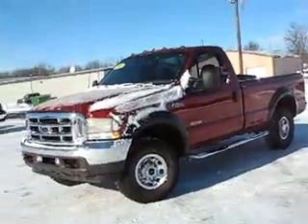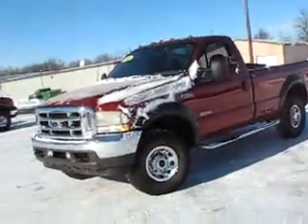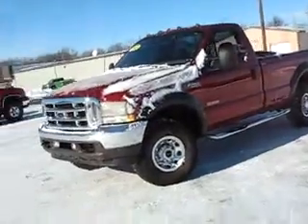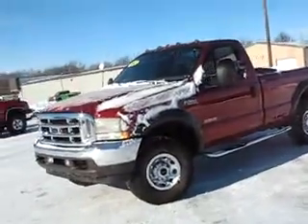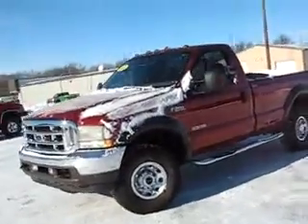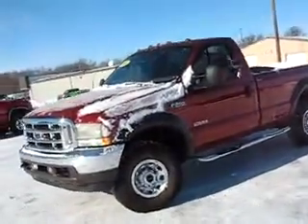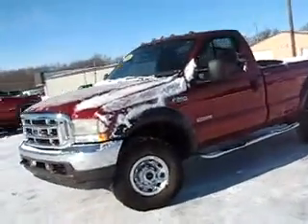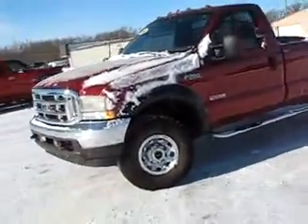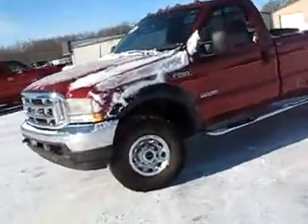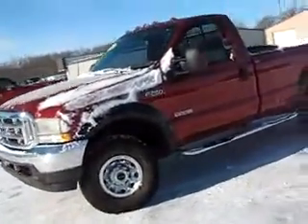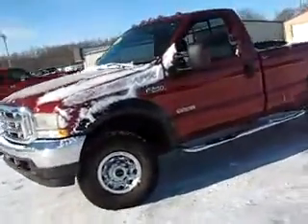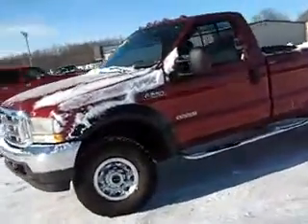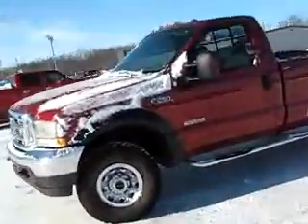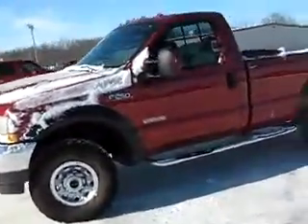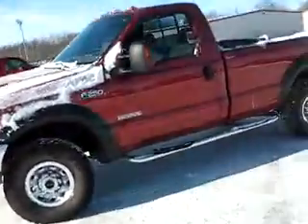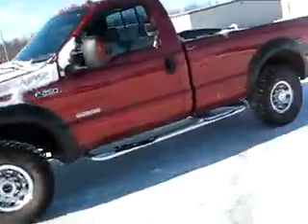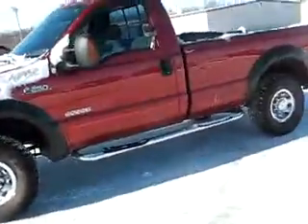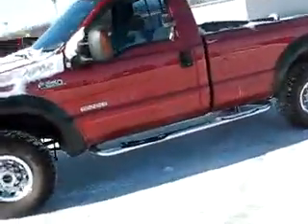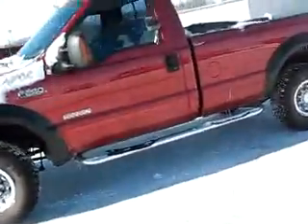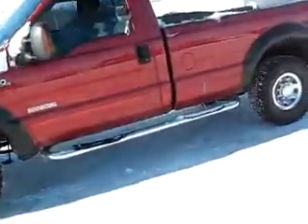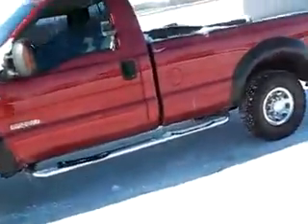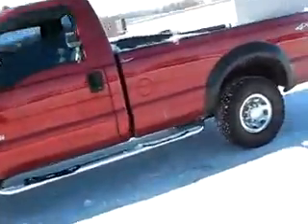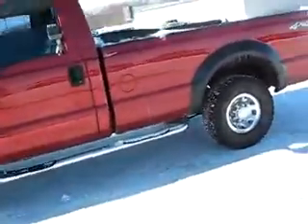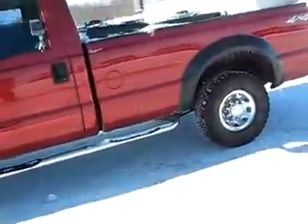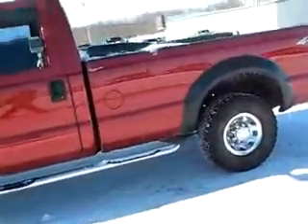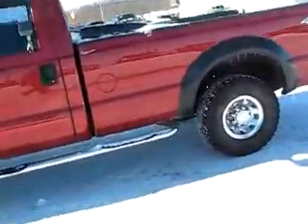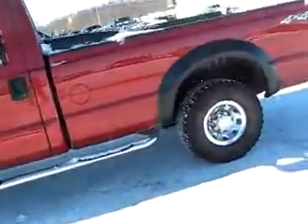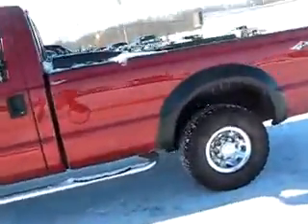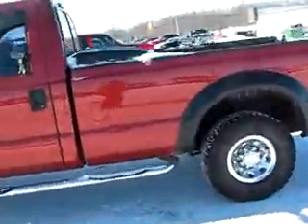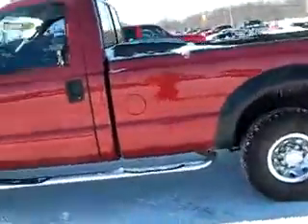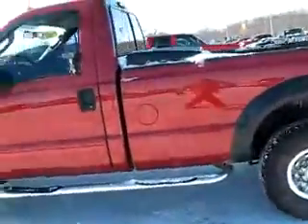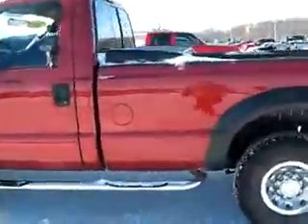Four-wheel drive automatic powerhouse, F-250 Super Duty, Power Stroke turbo diesel.